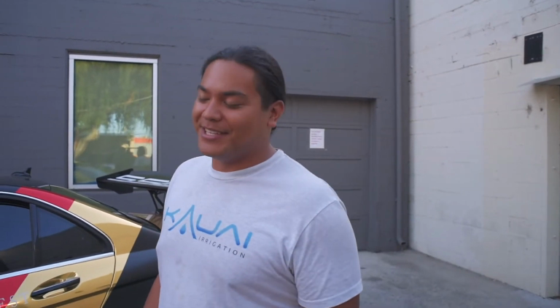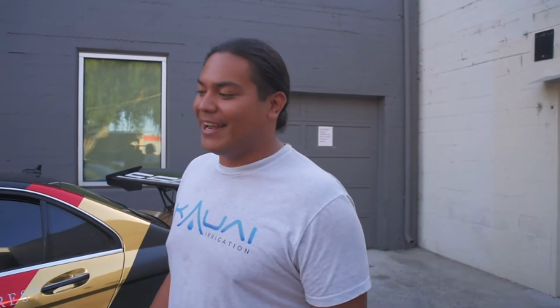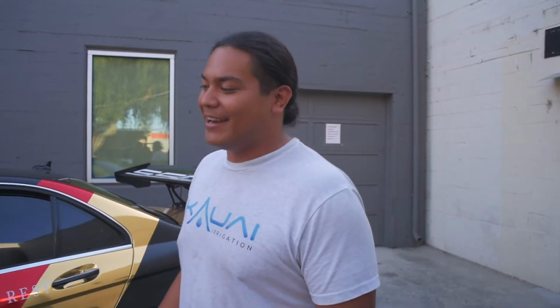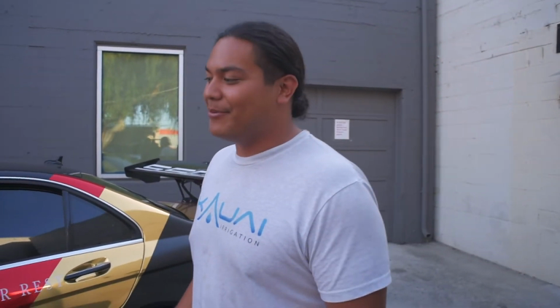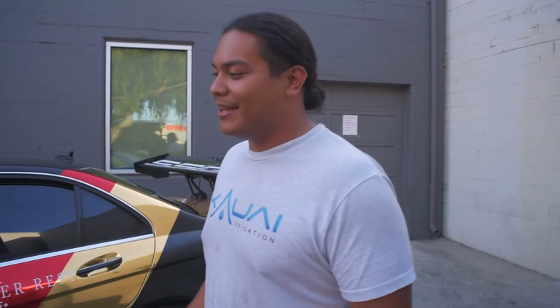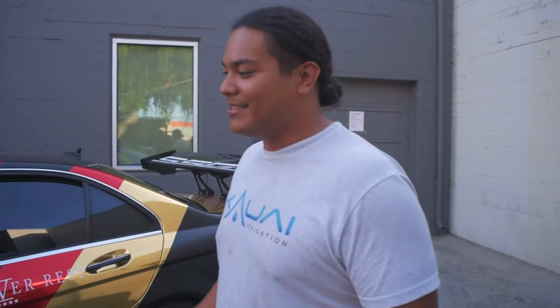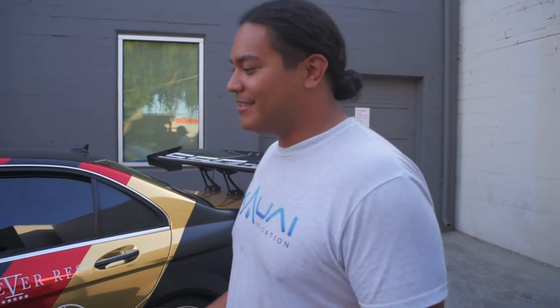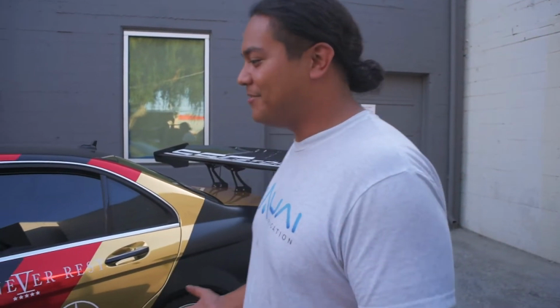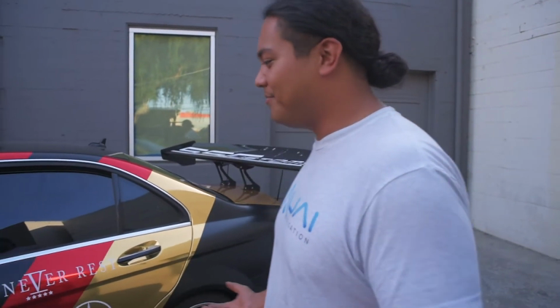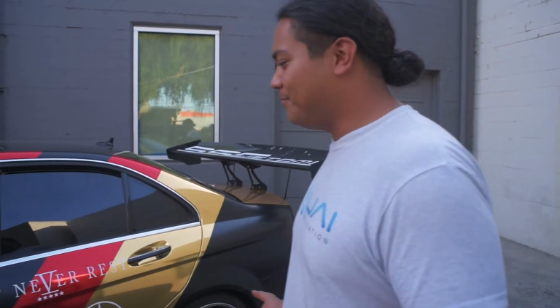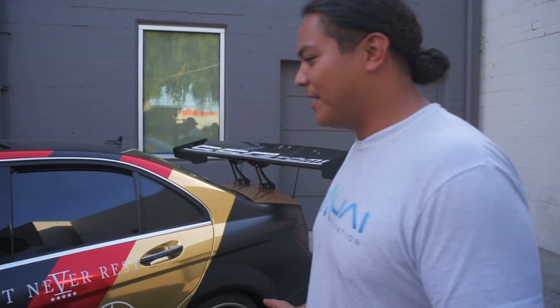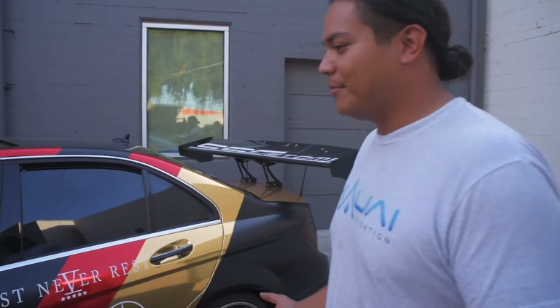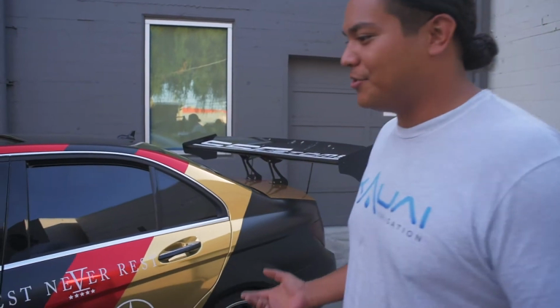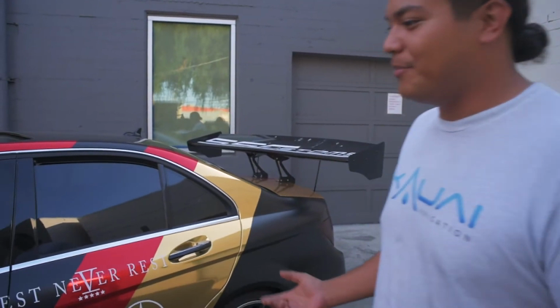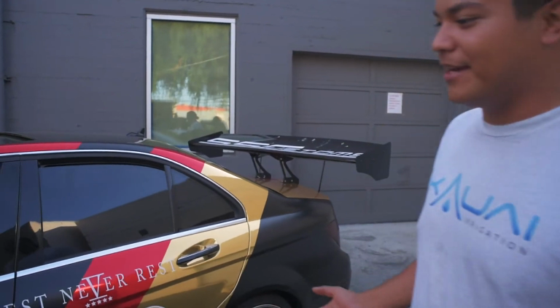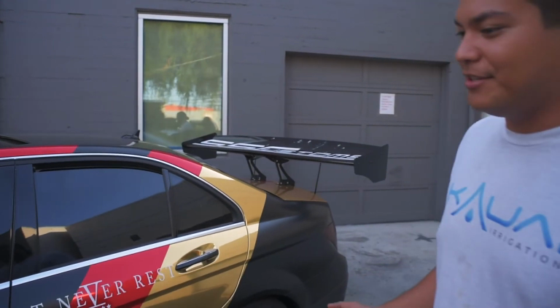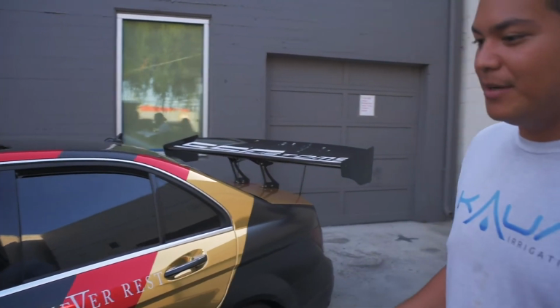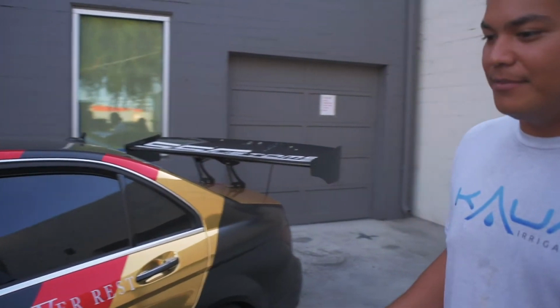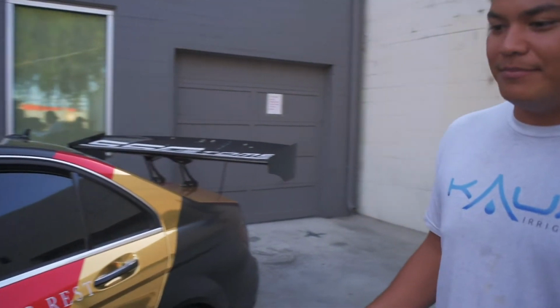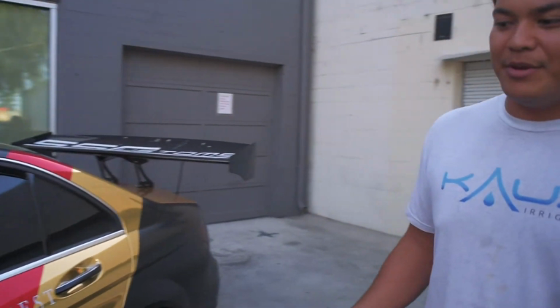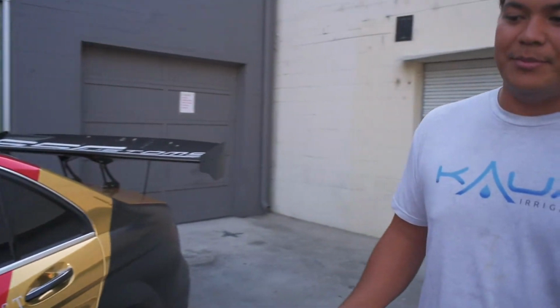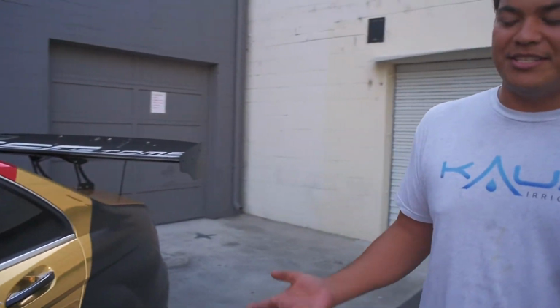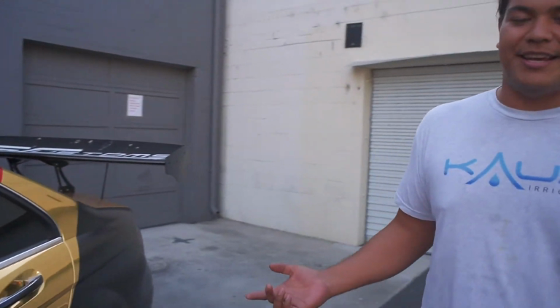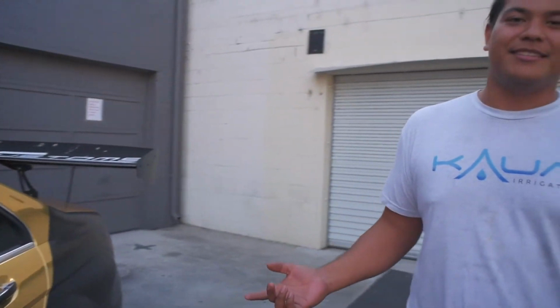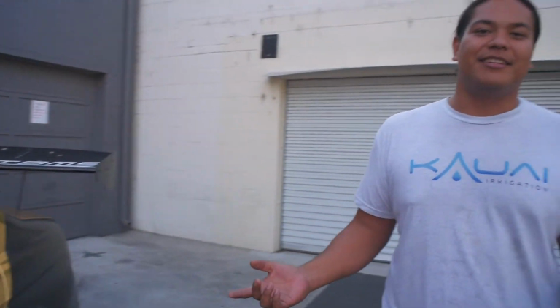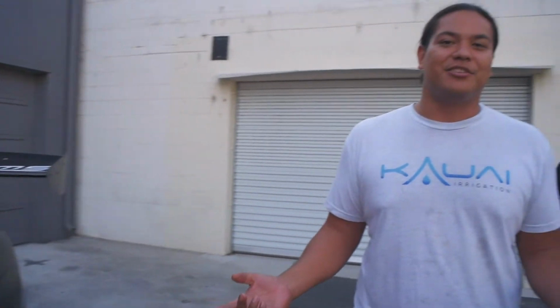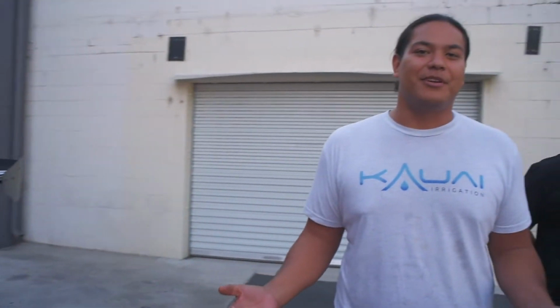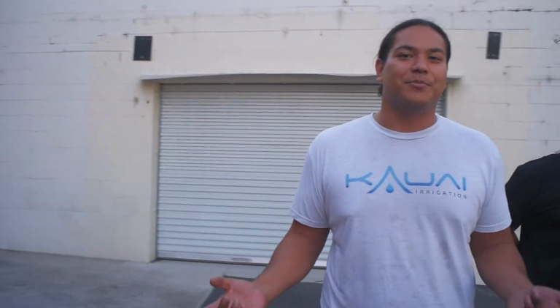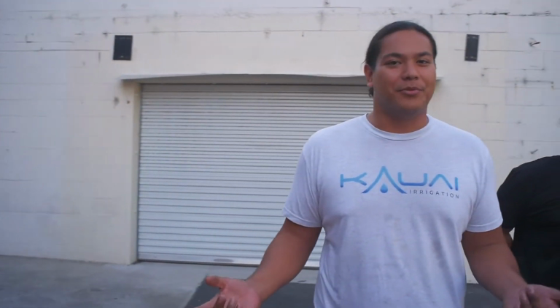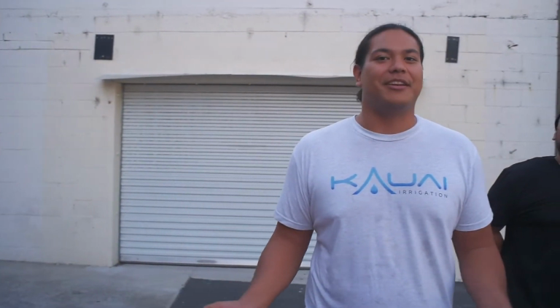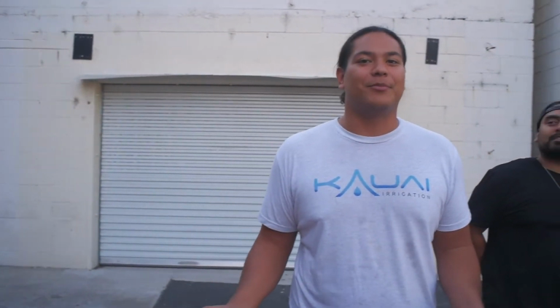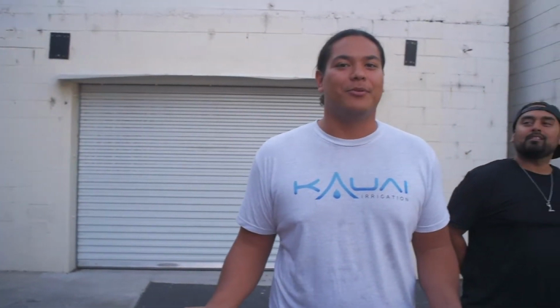Once I got it I realized it's nothing but a trim package, but being able to say it's an Edition 1 is pretty damn cool.